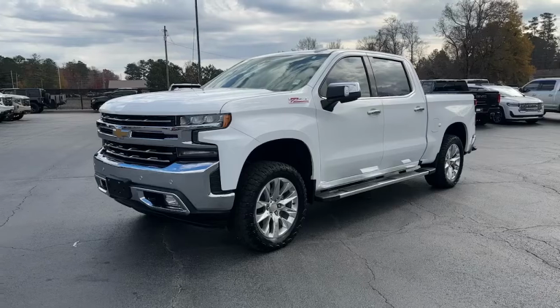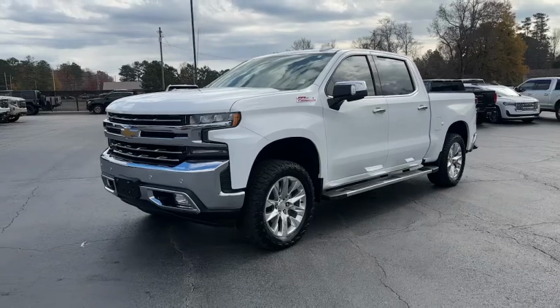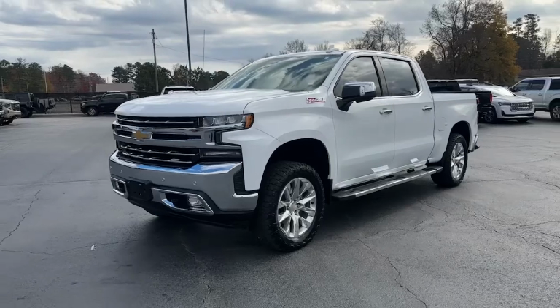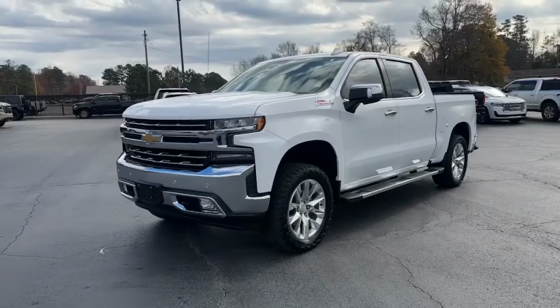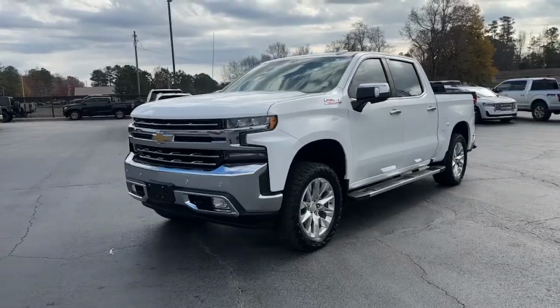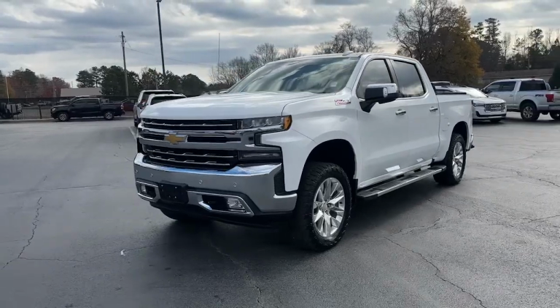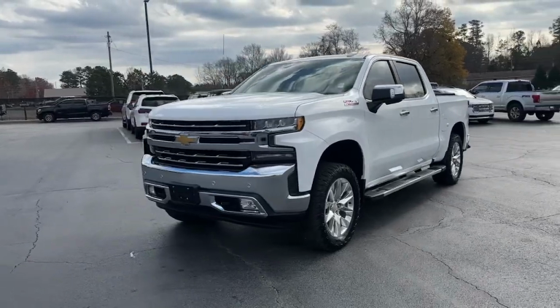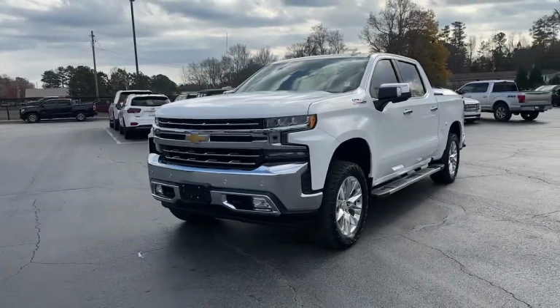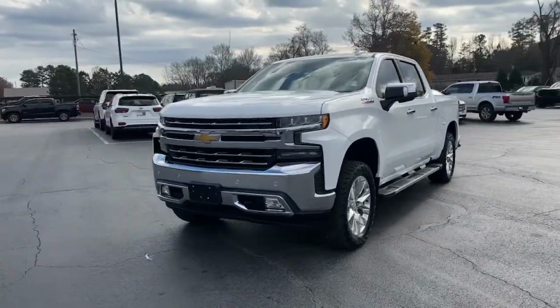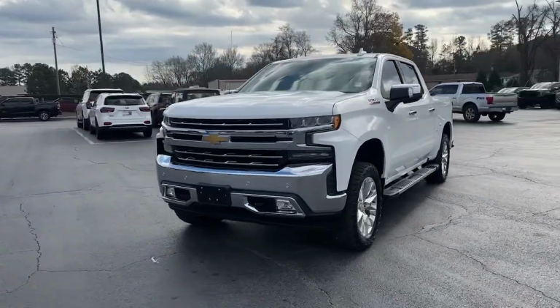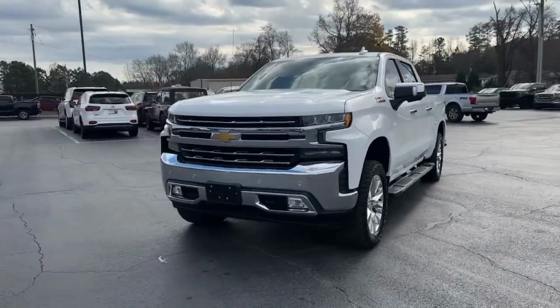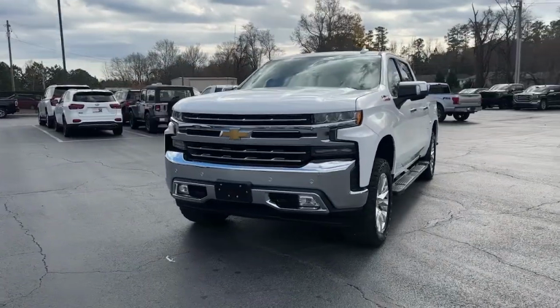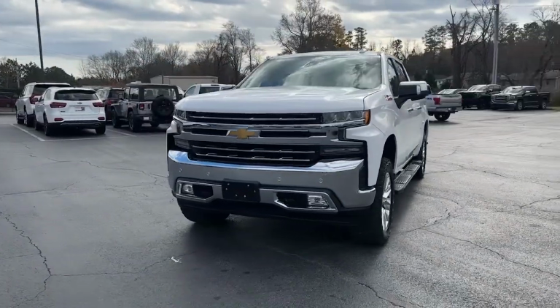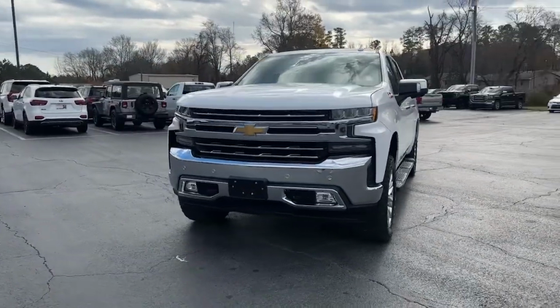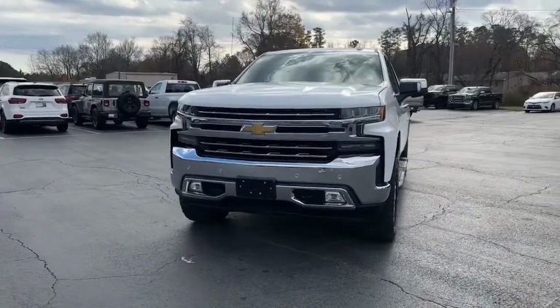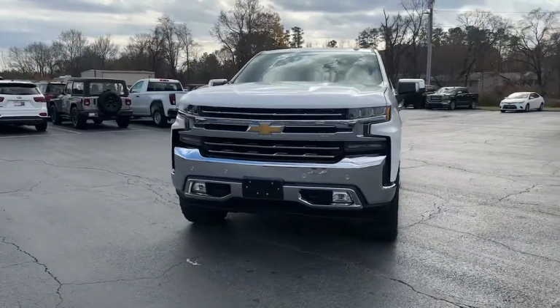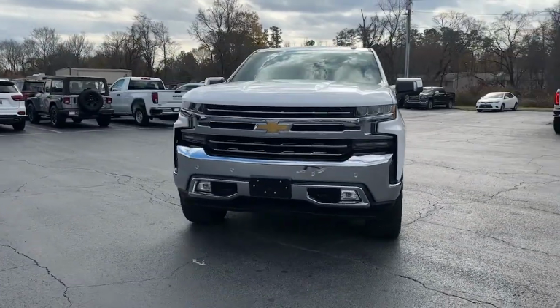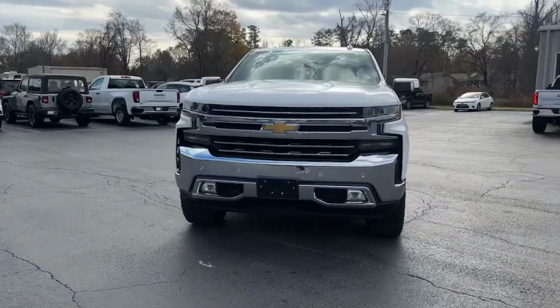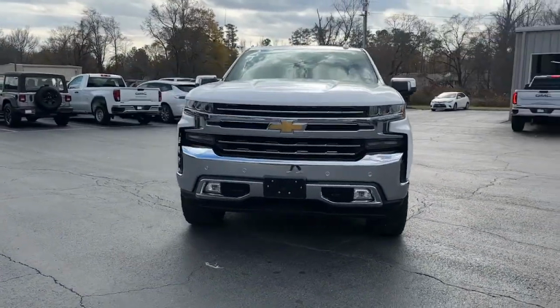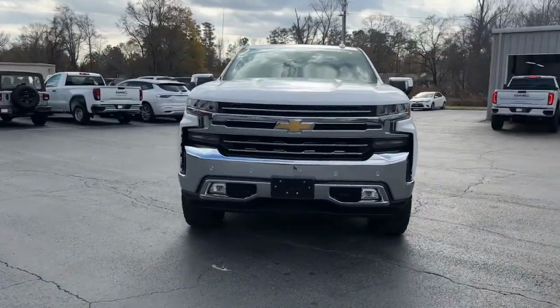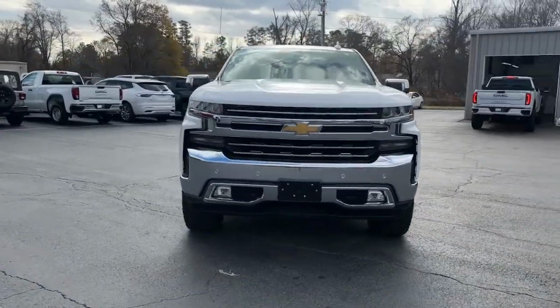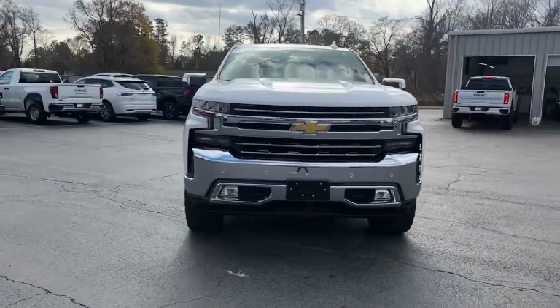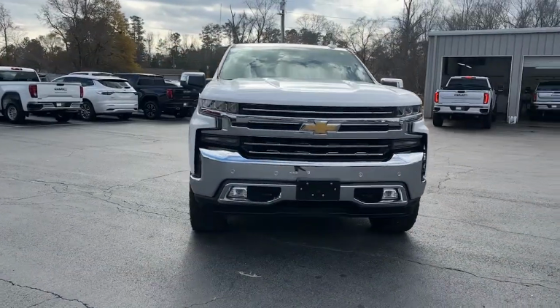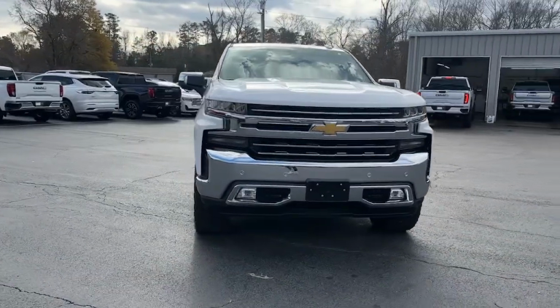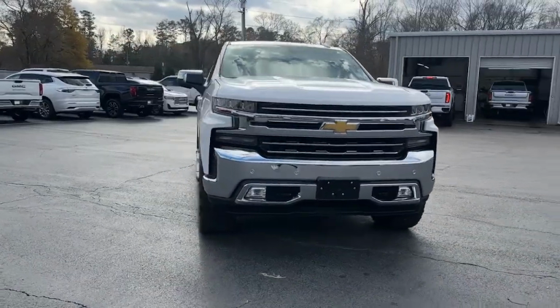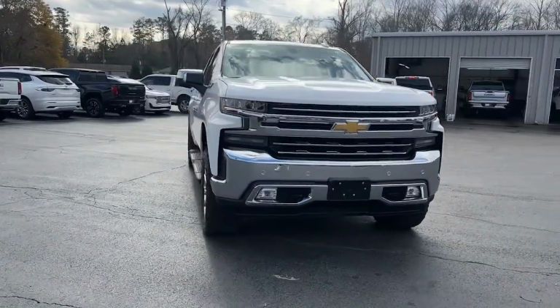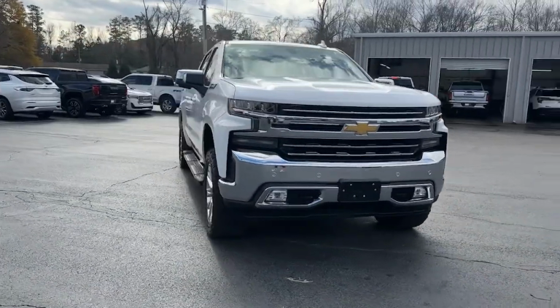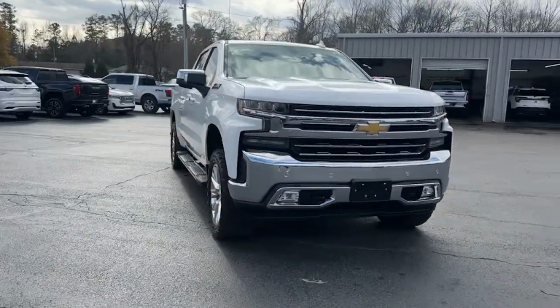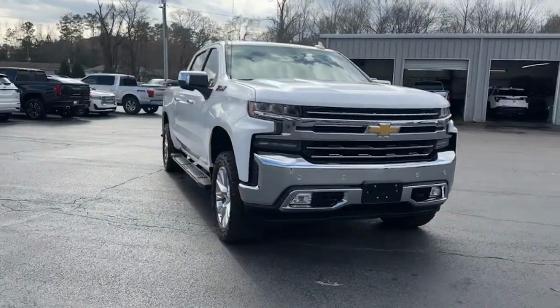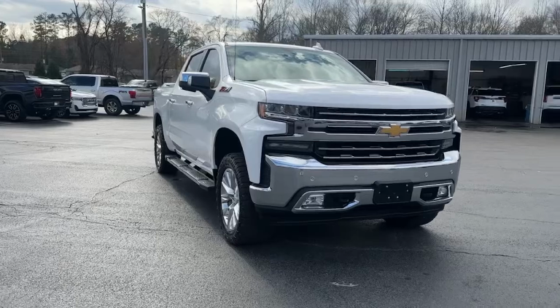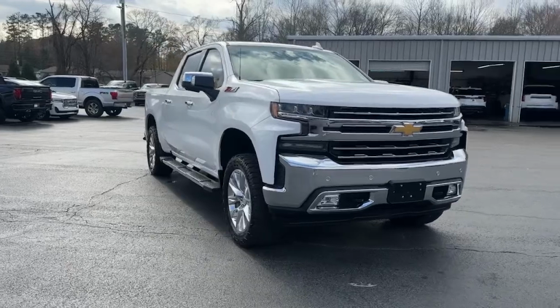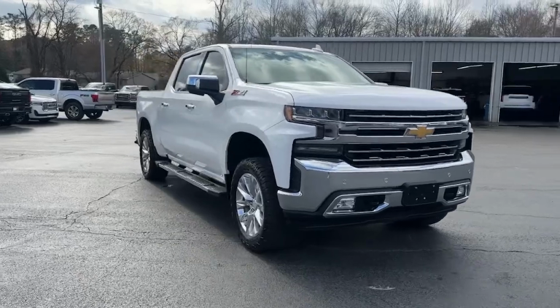Looking for your dream car? It could be the 2020 Chevrolet Silverado 1500.